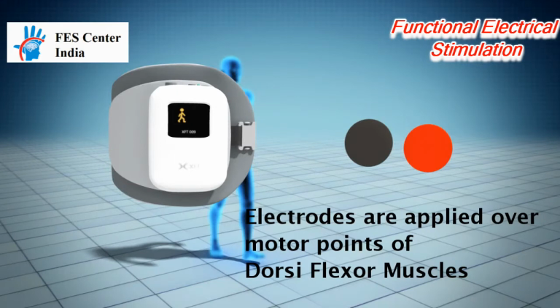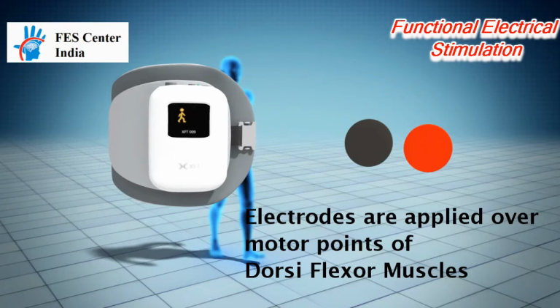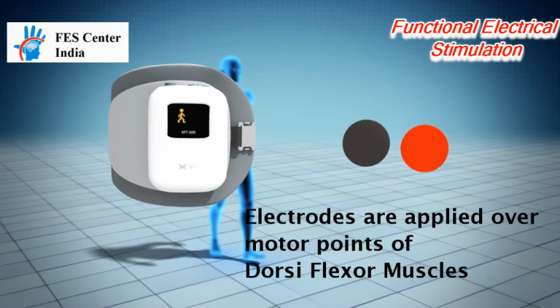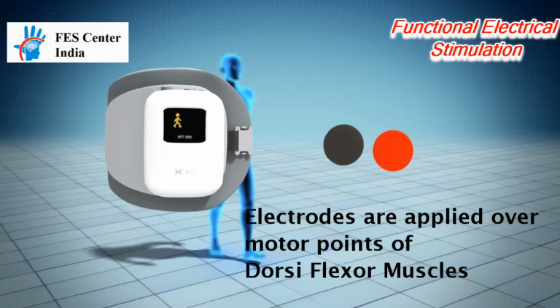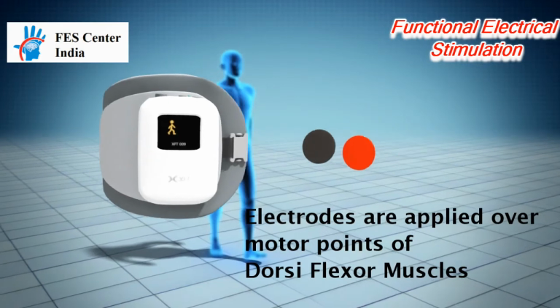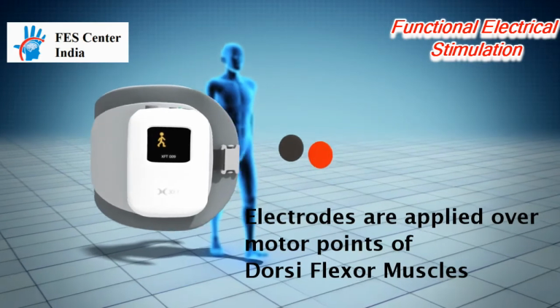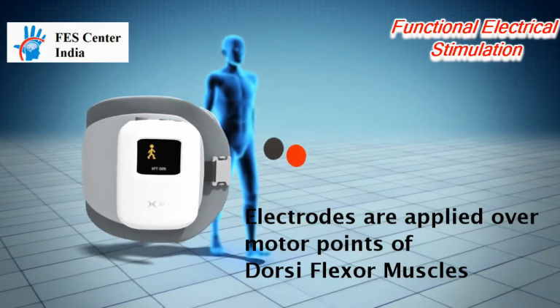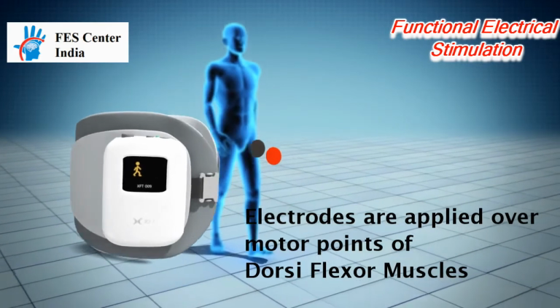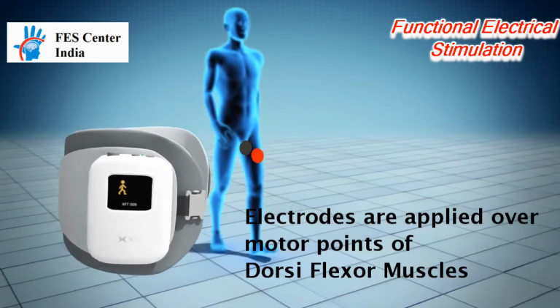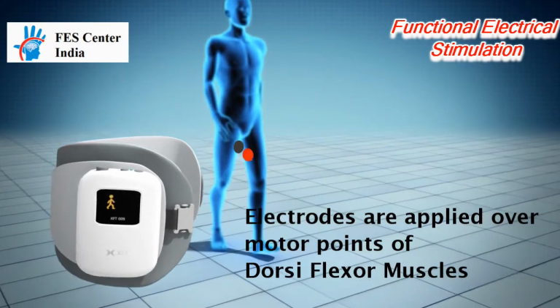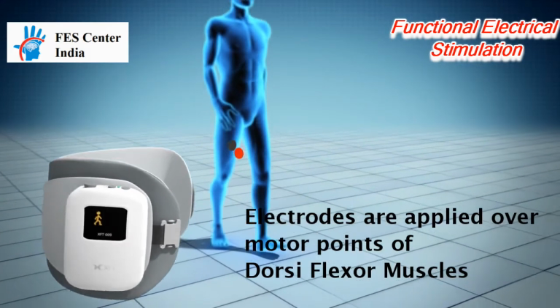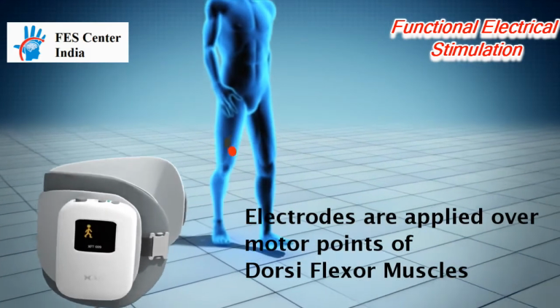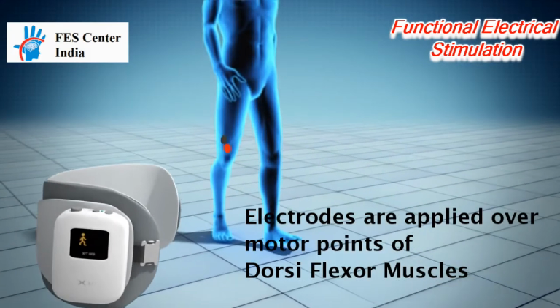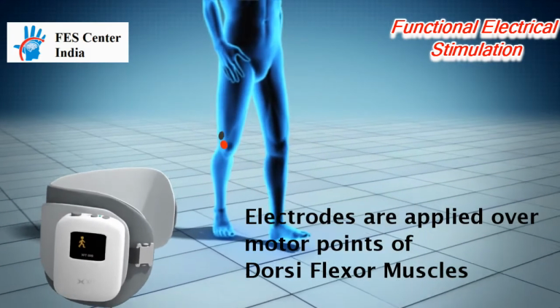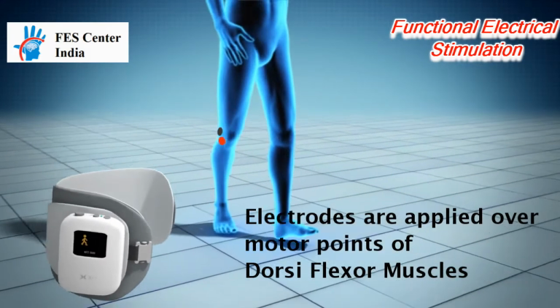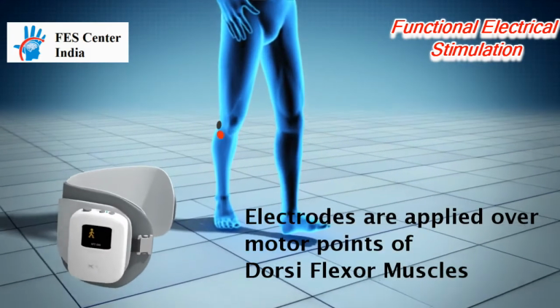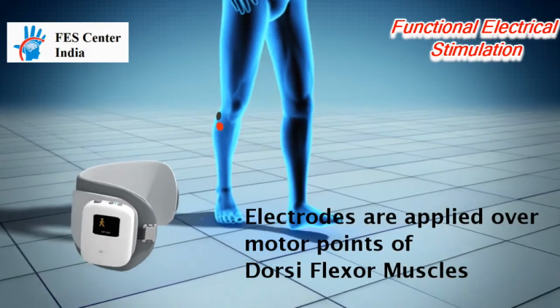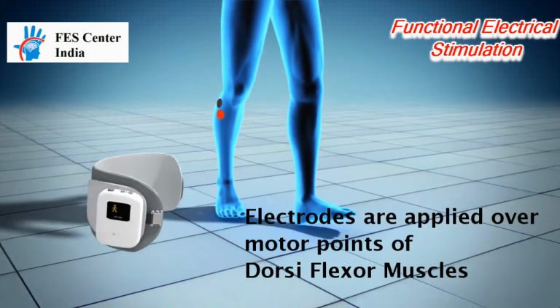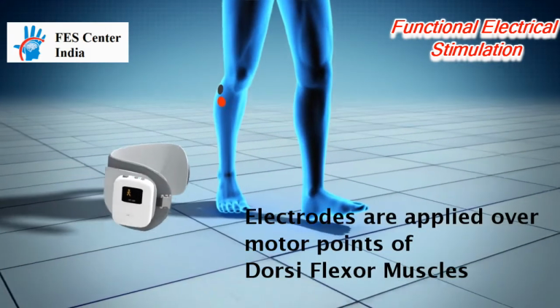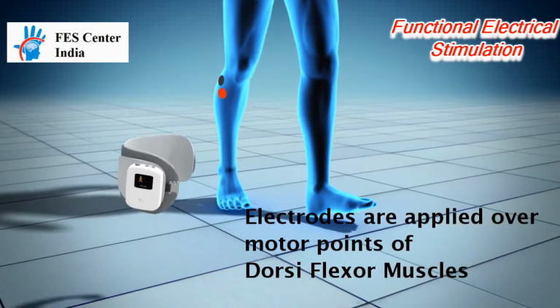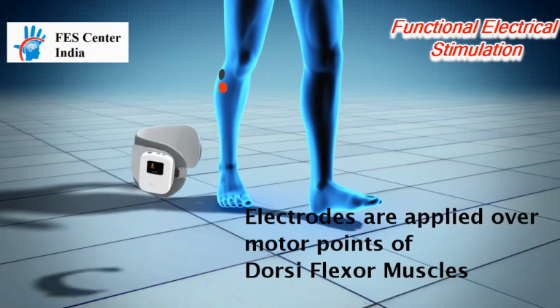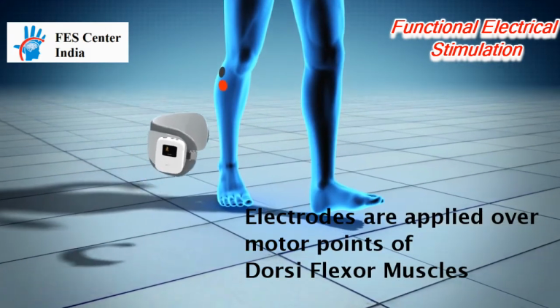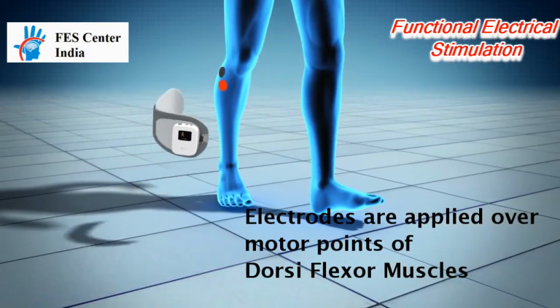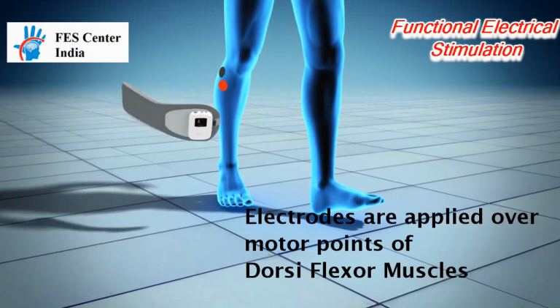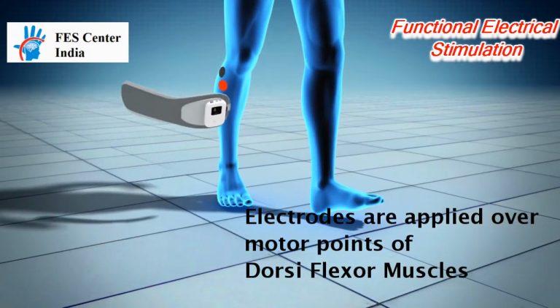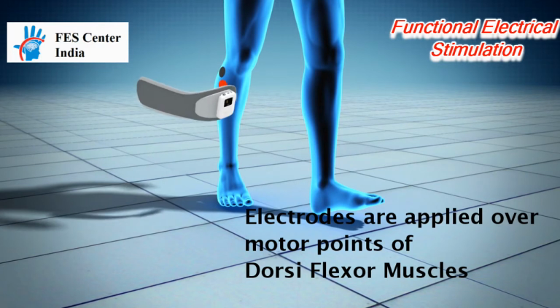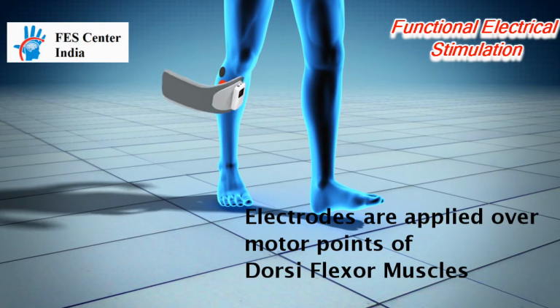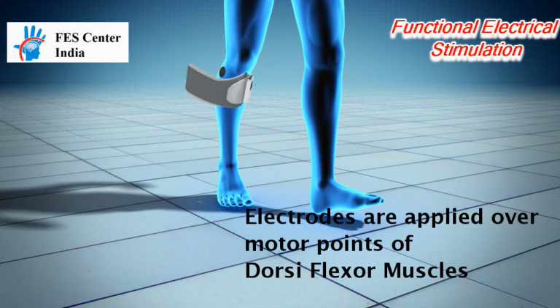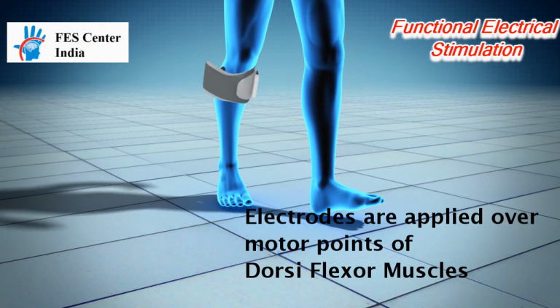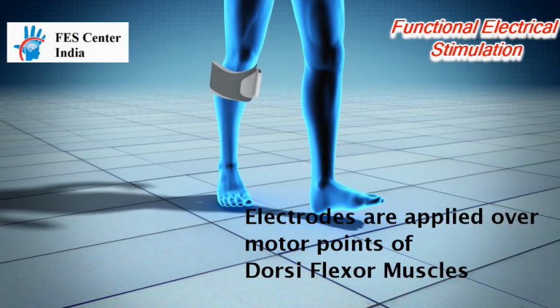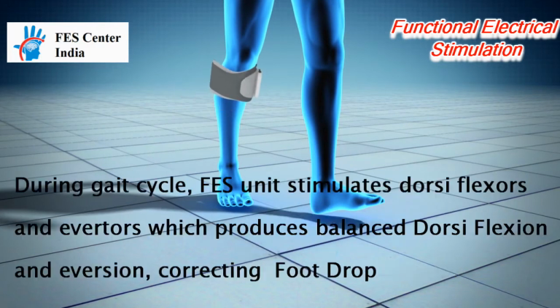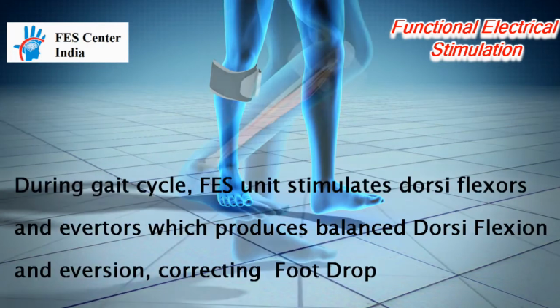Electrodes are specifically placed near the head of the fibula, directly over the motor nerve and proximal musculature.